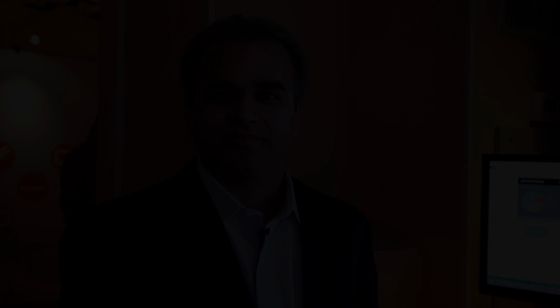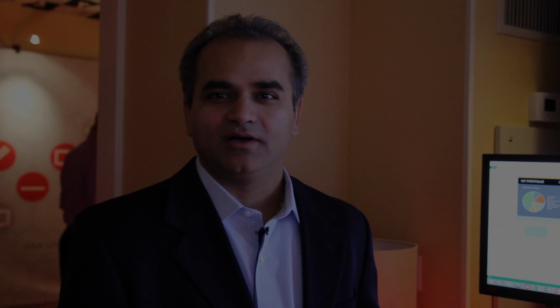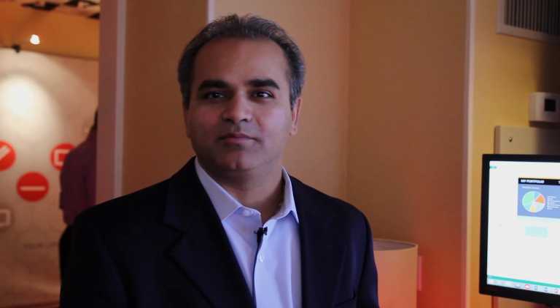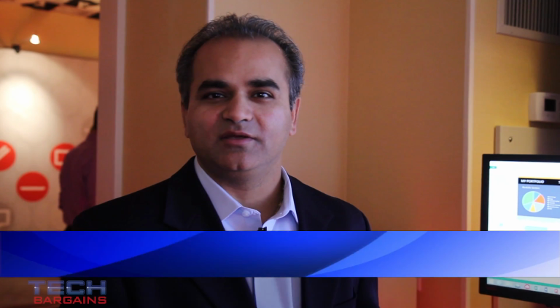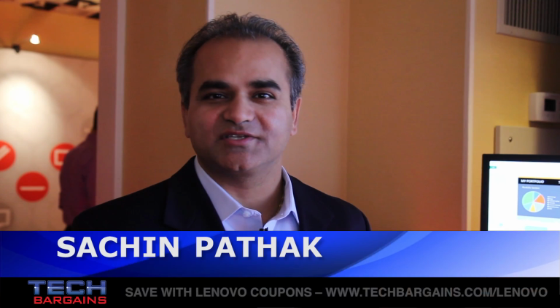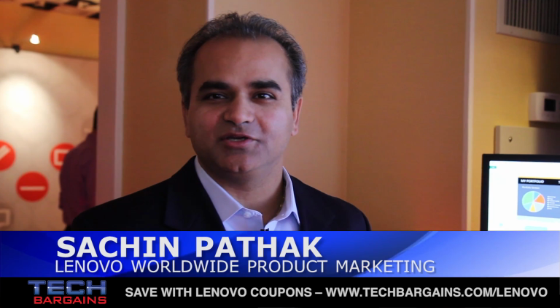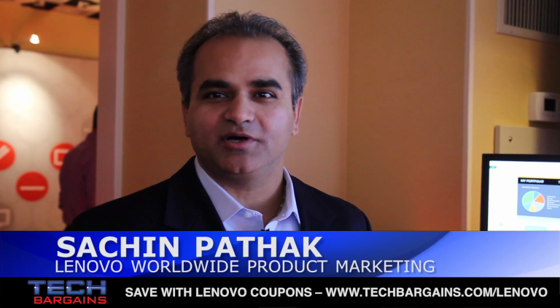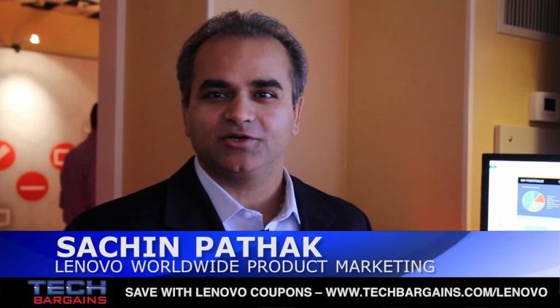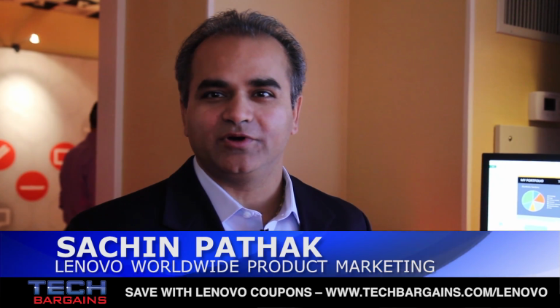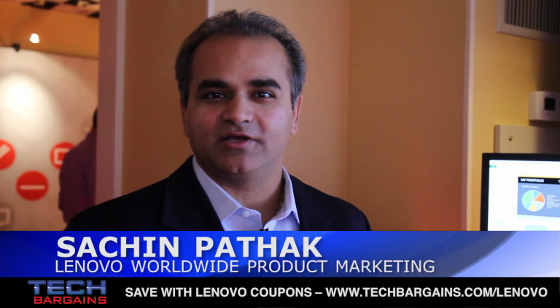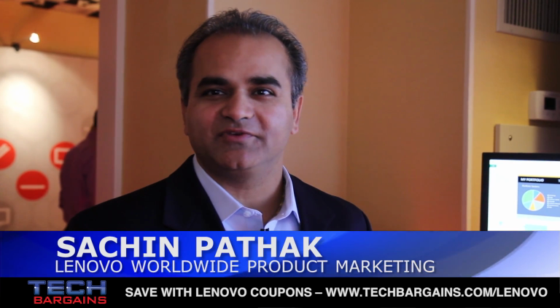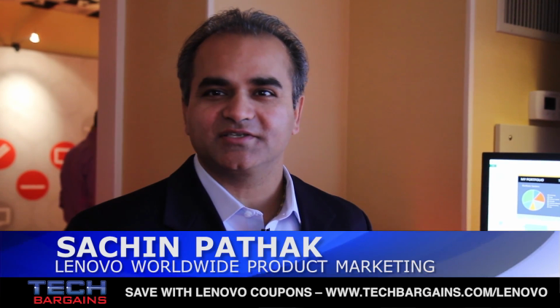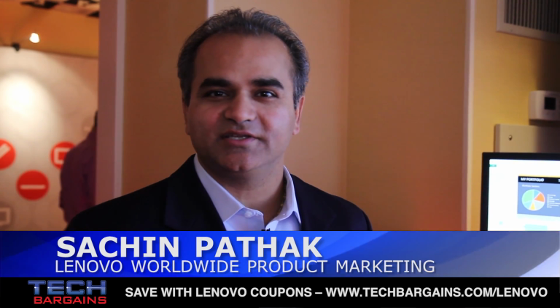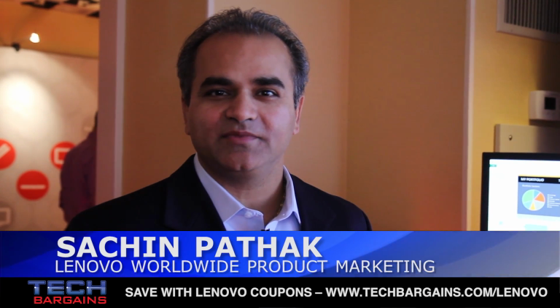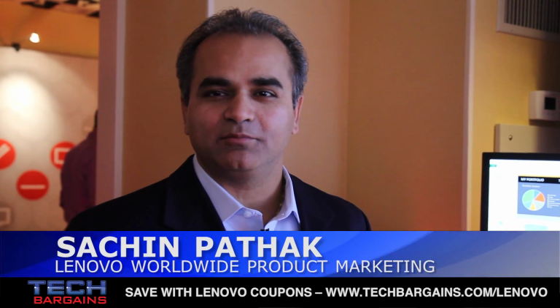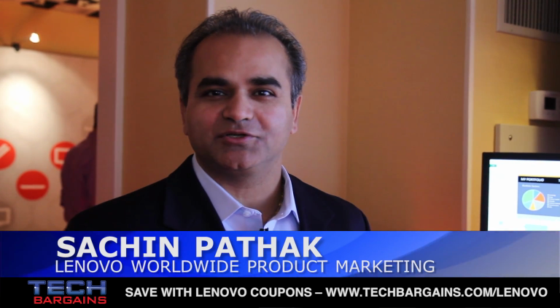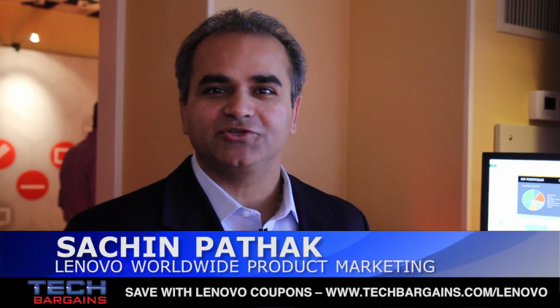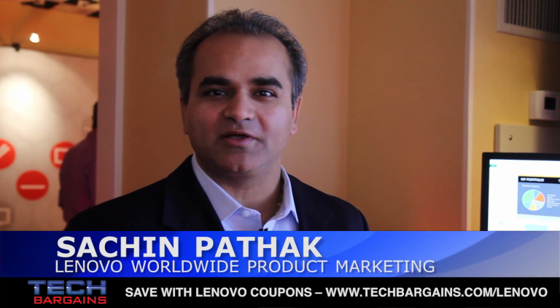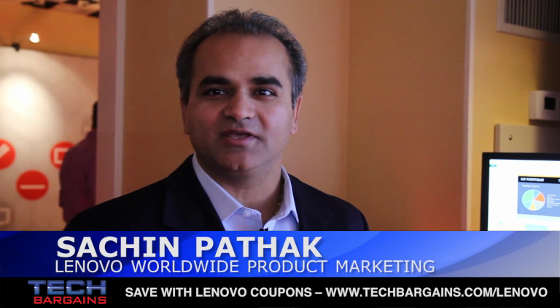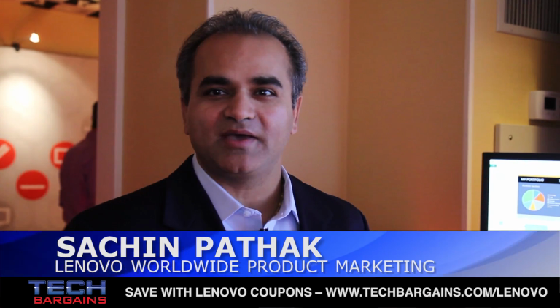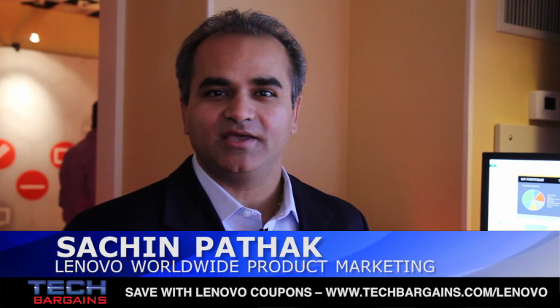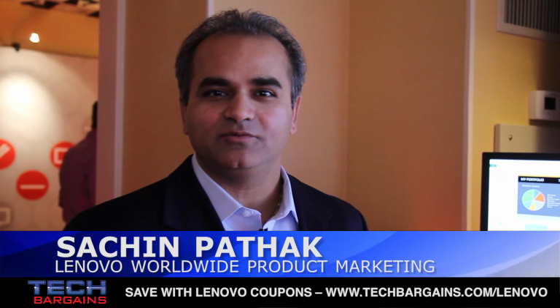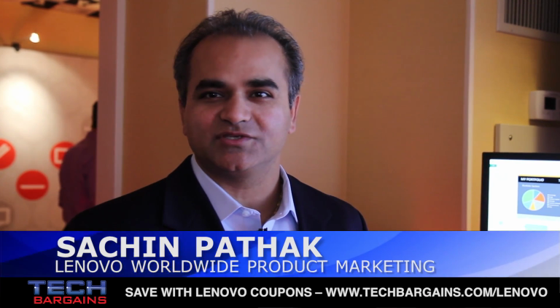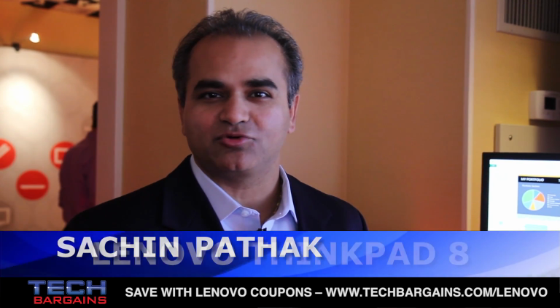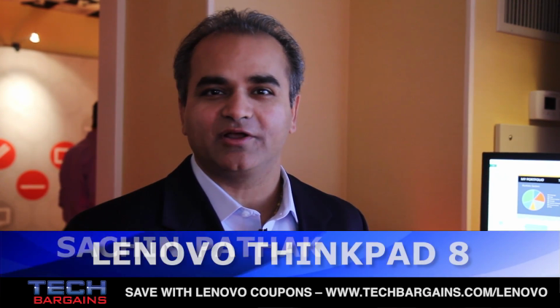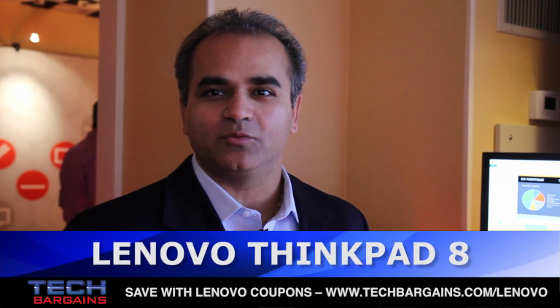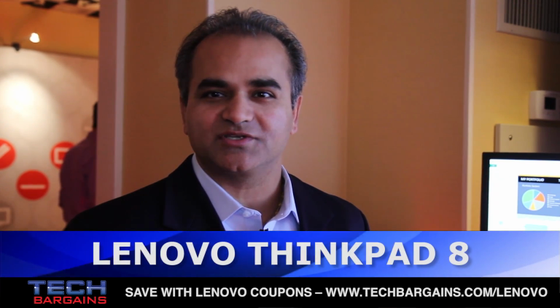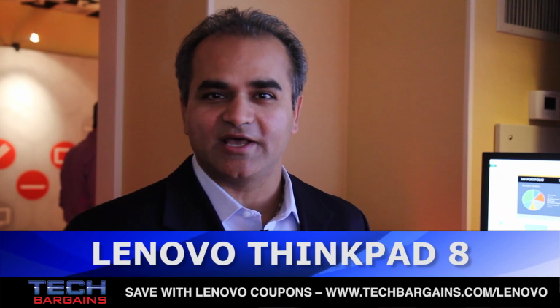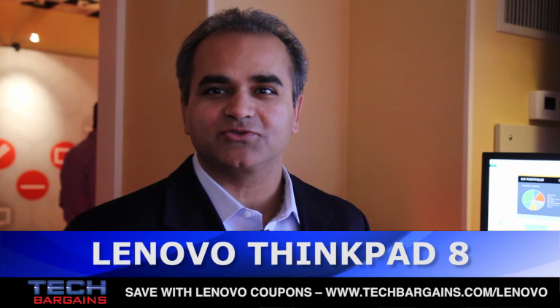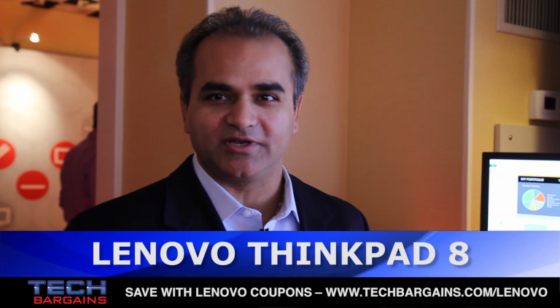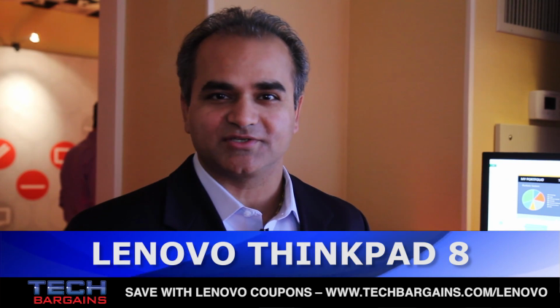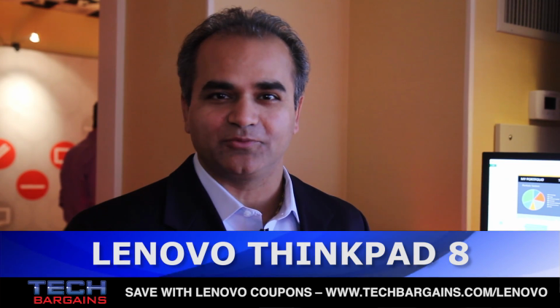Hi, my name is Sachin Bhattak. We're at Las Vegas today and I'm going to talk to you about ThinkPad 8, which is a product that we just announced three days ago.